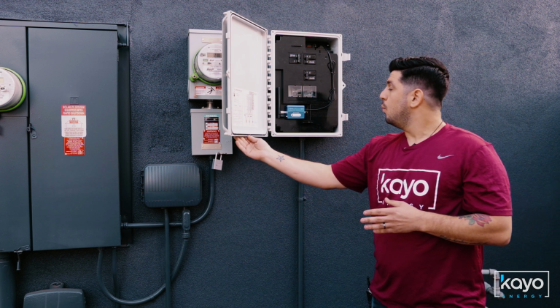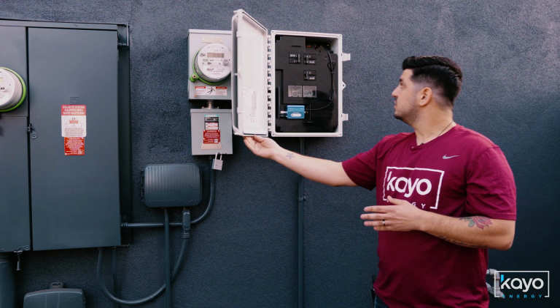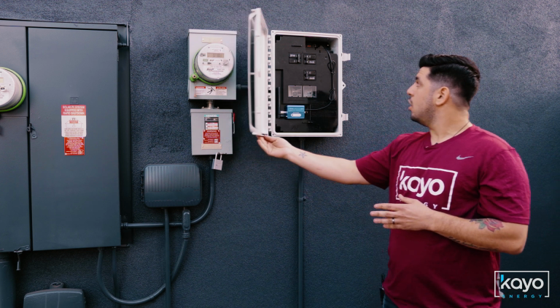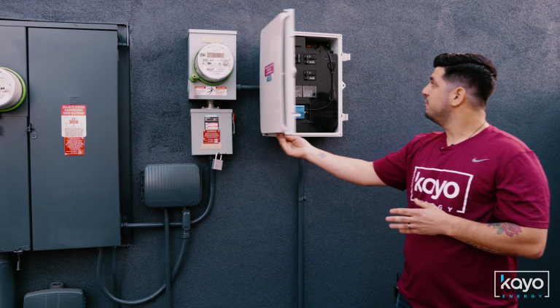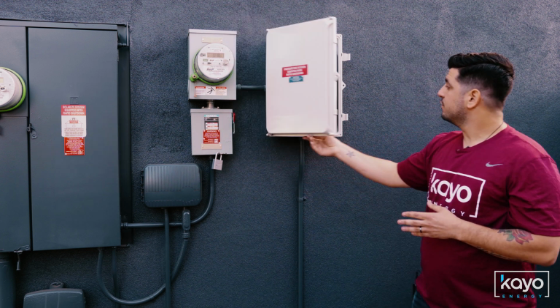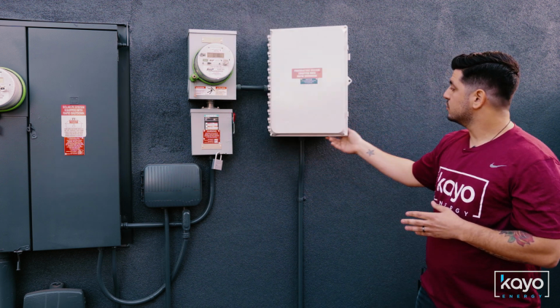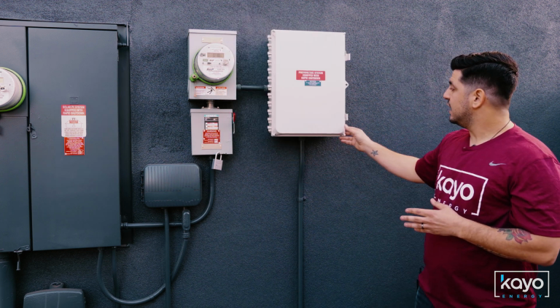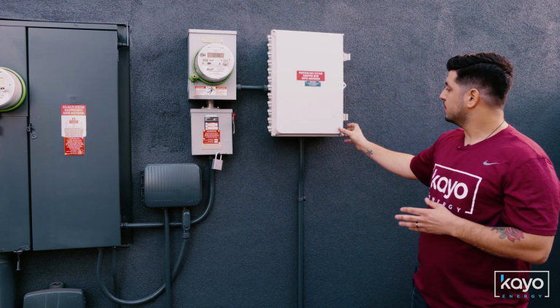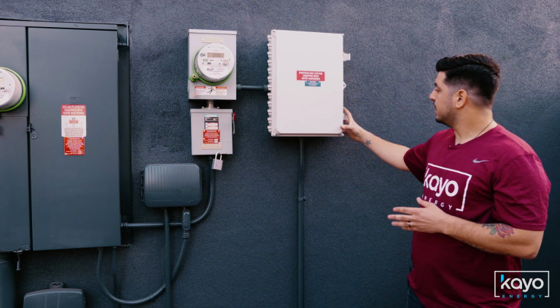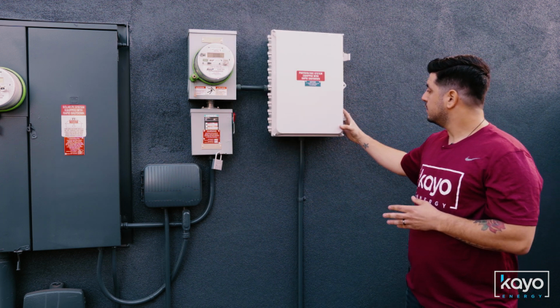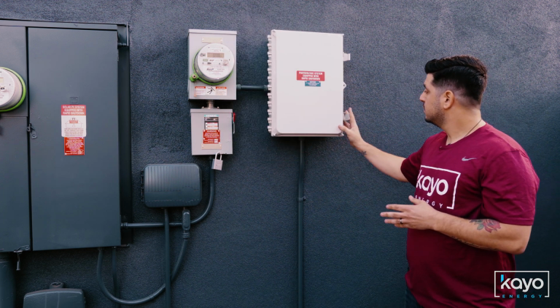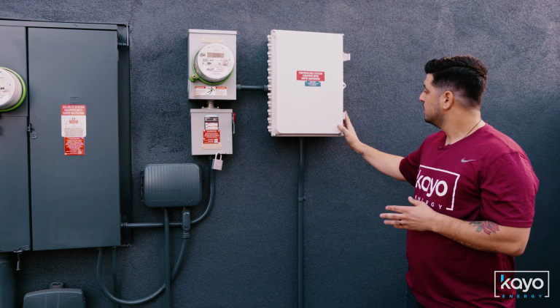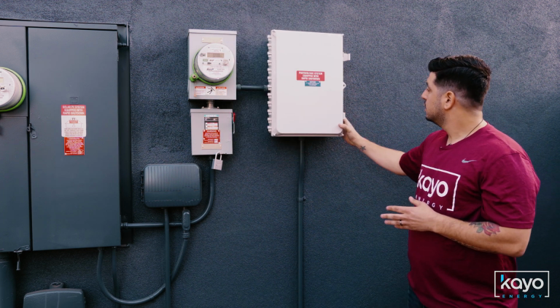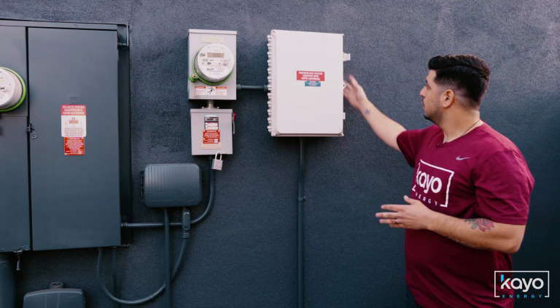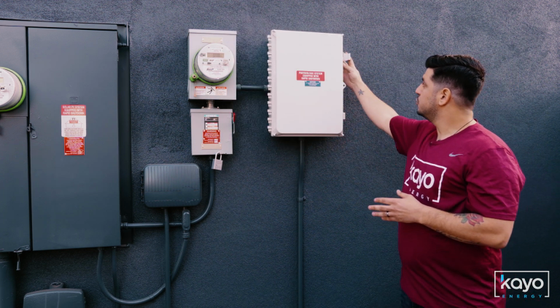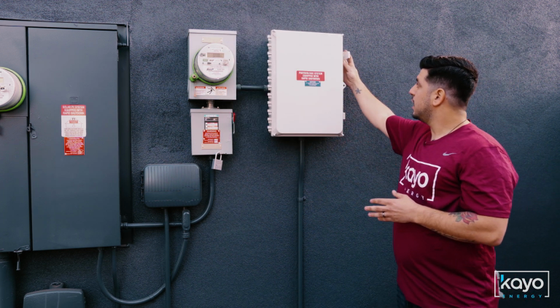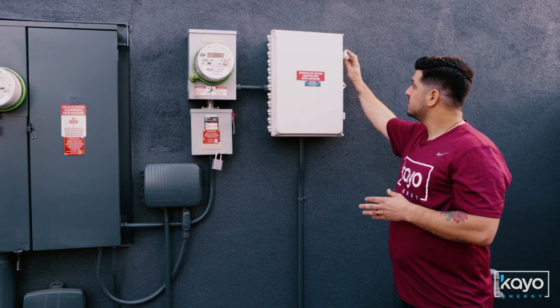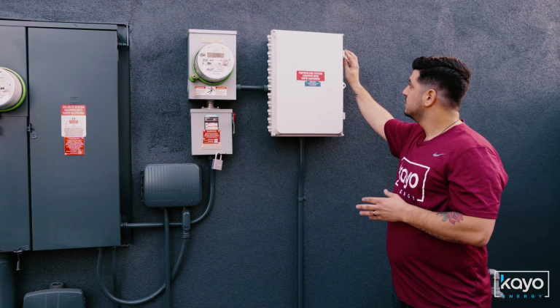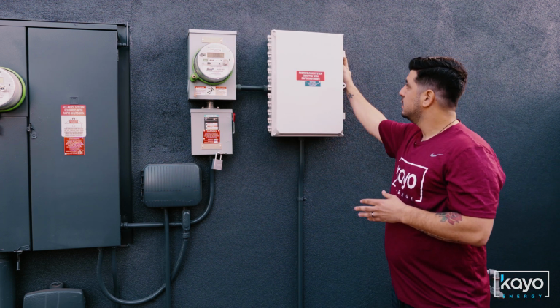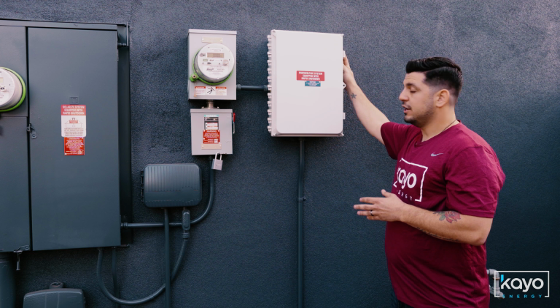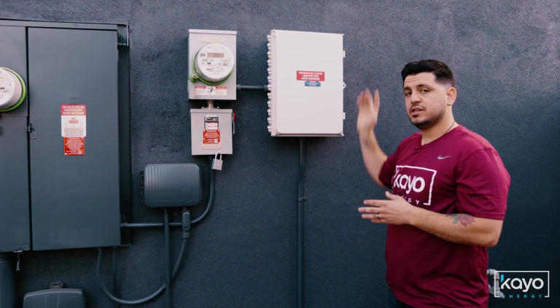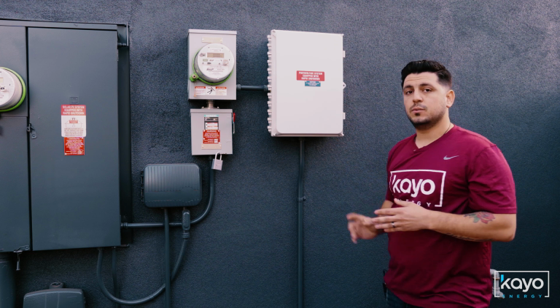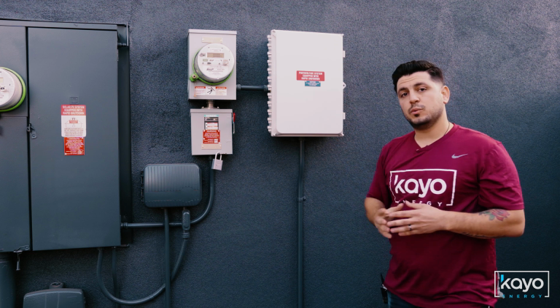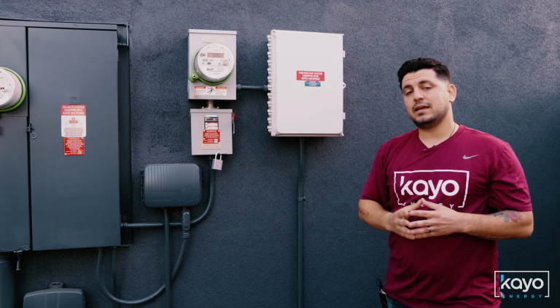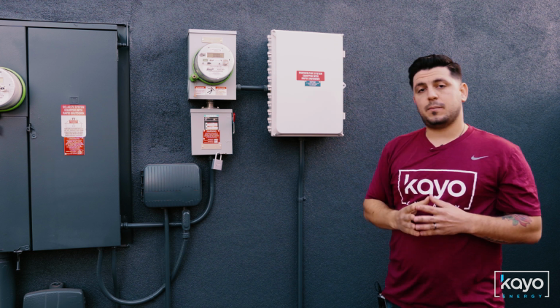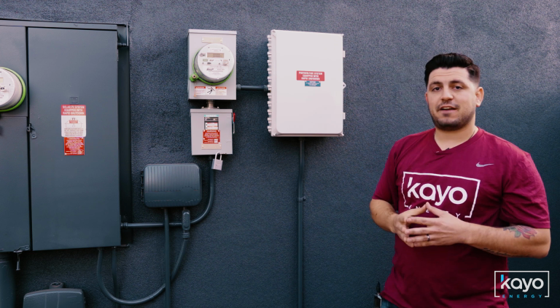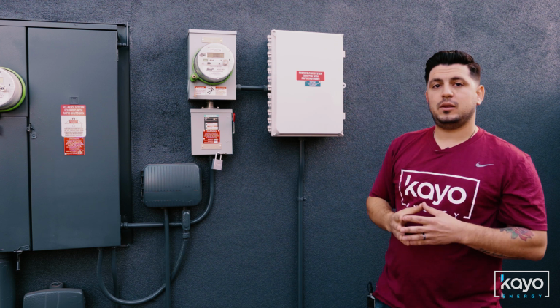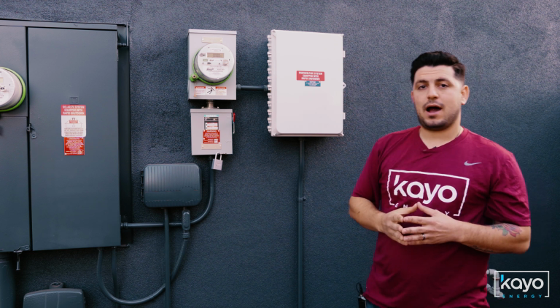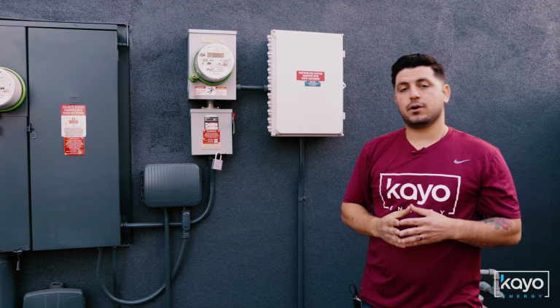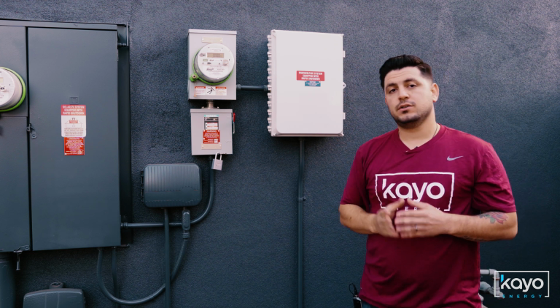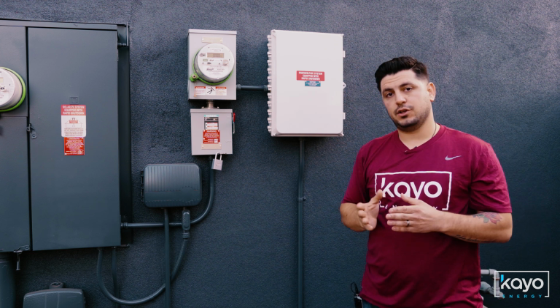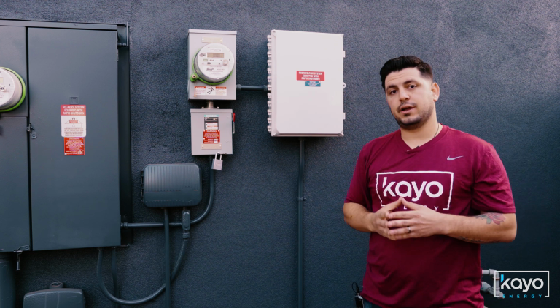Once all four of those lights are green, close your box and your system will begin to back-feed power to the grid.